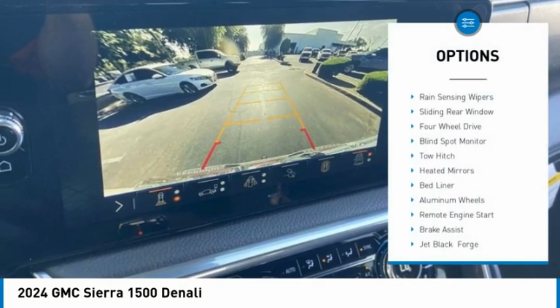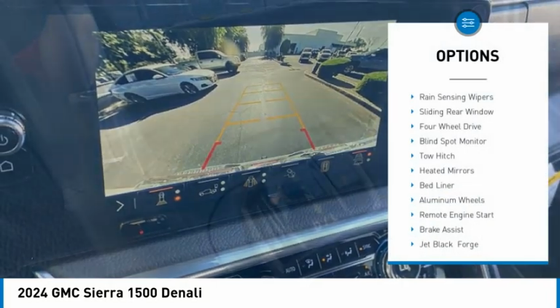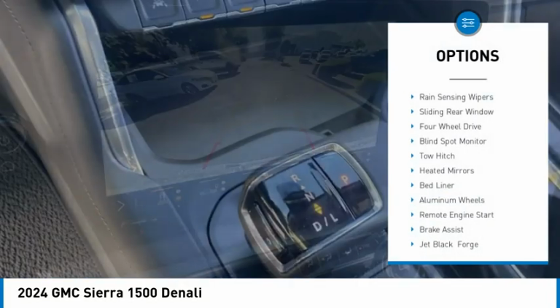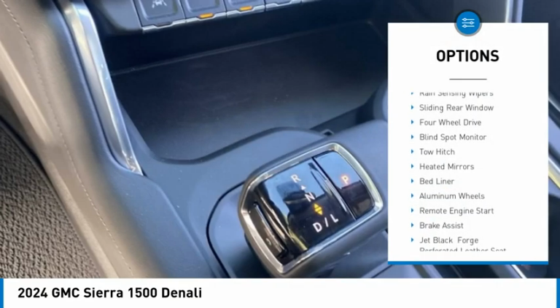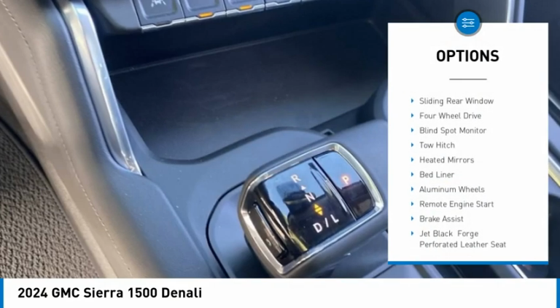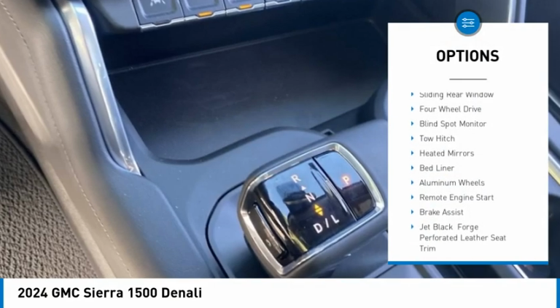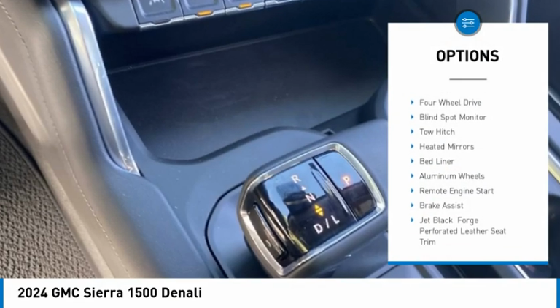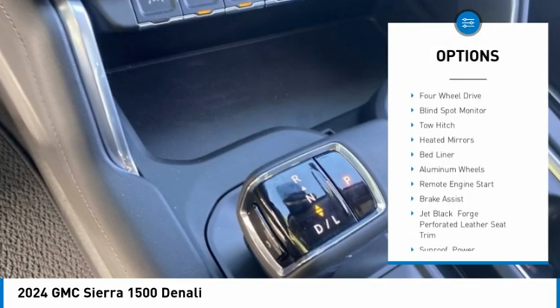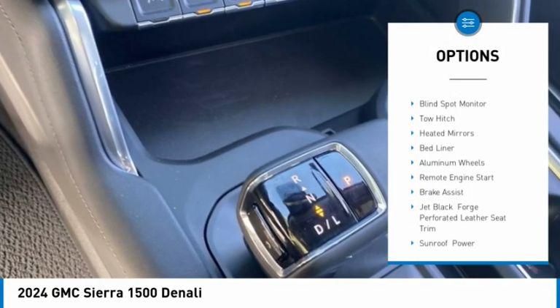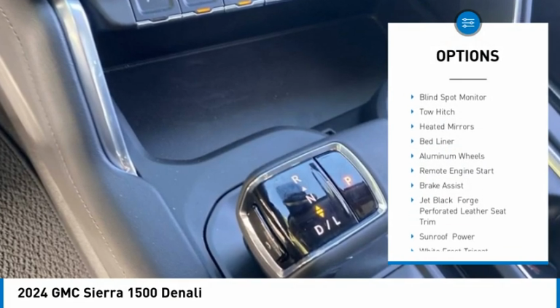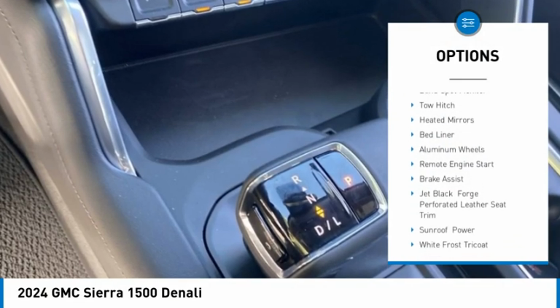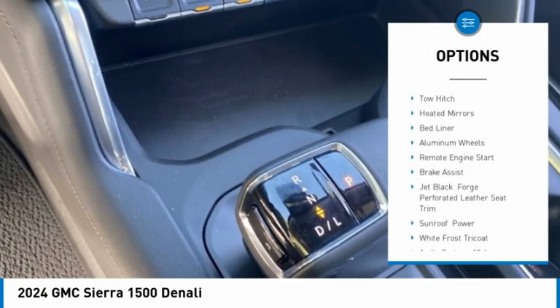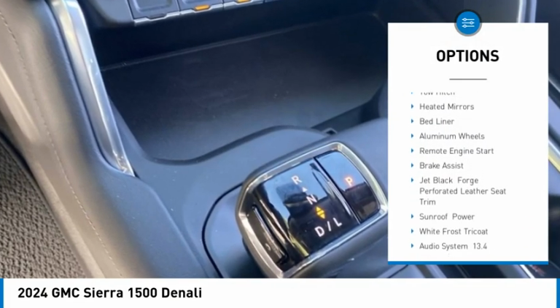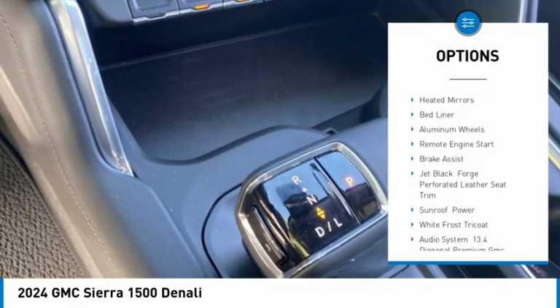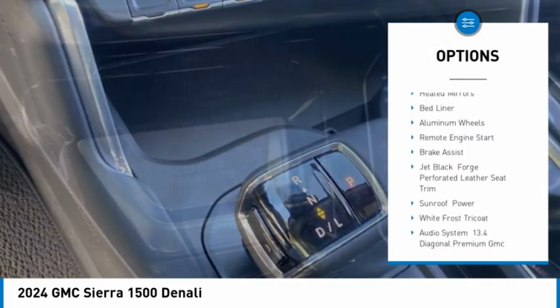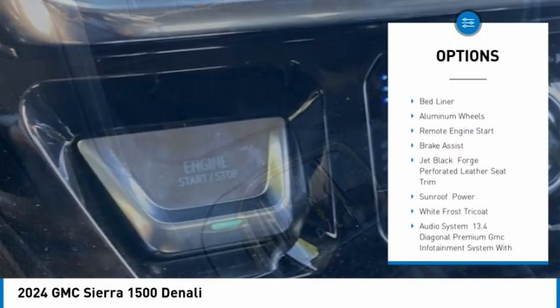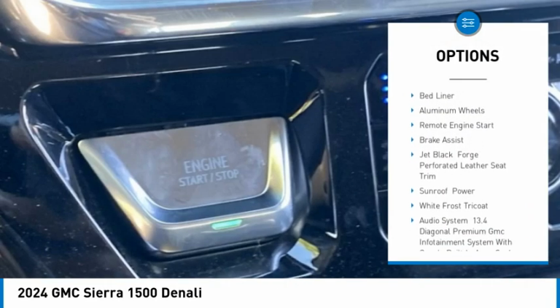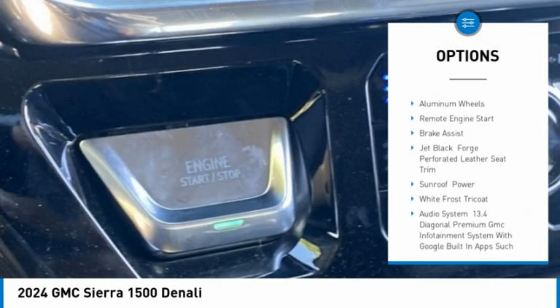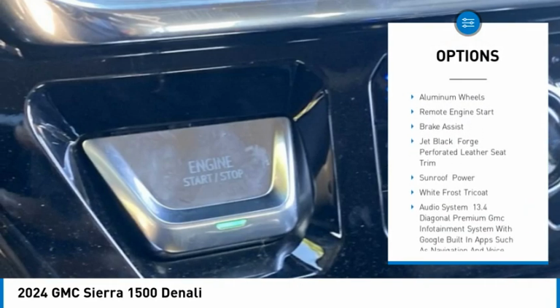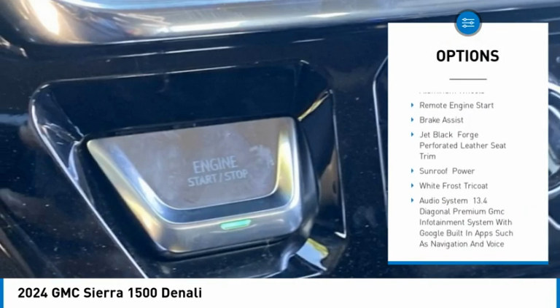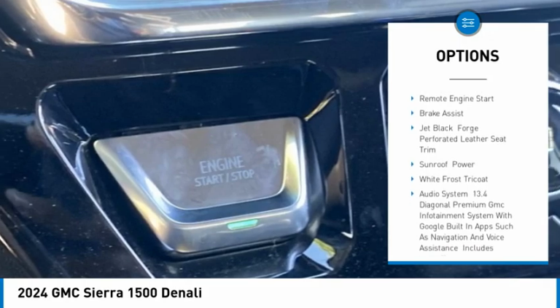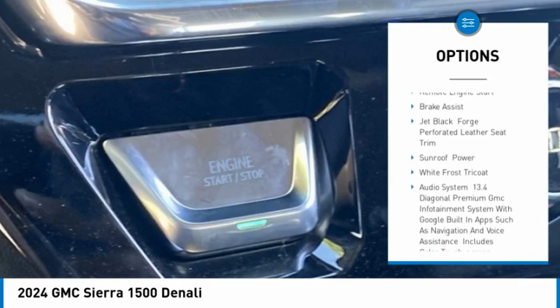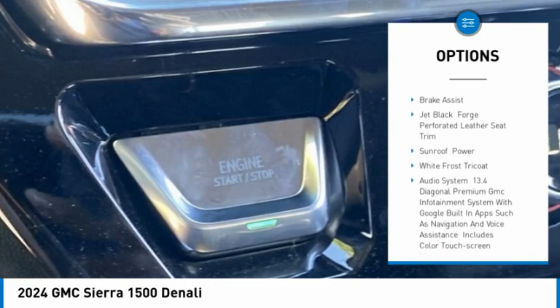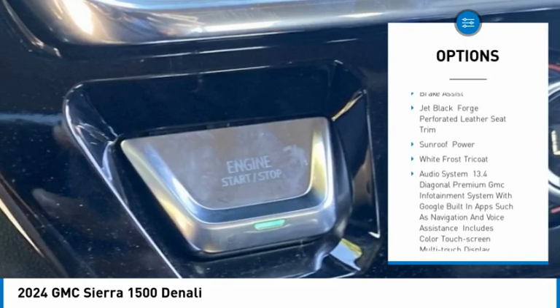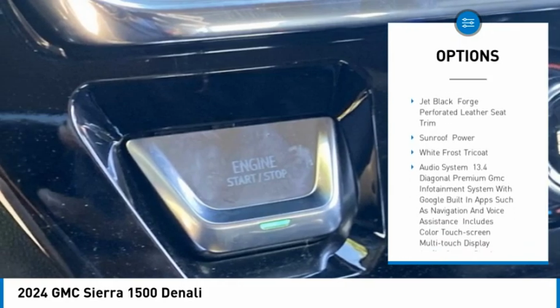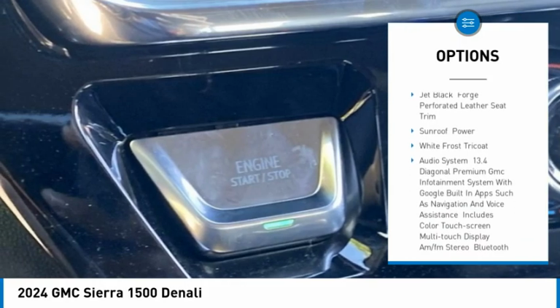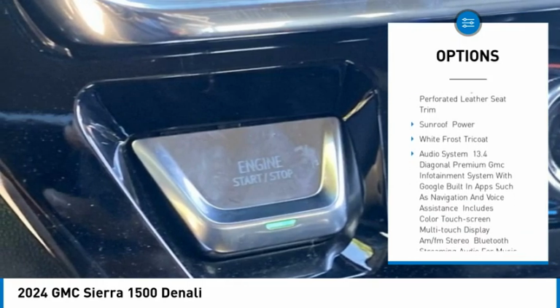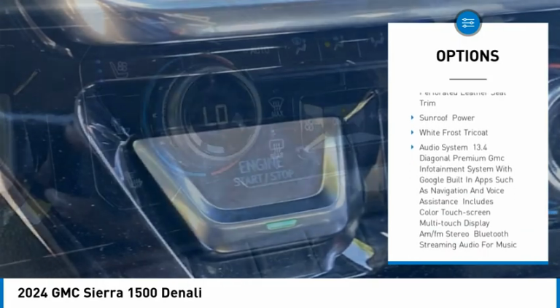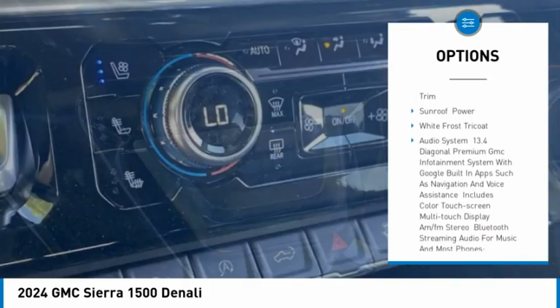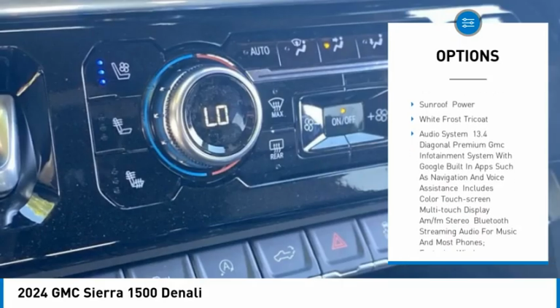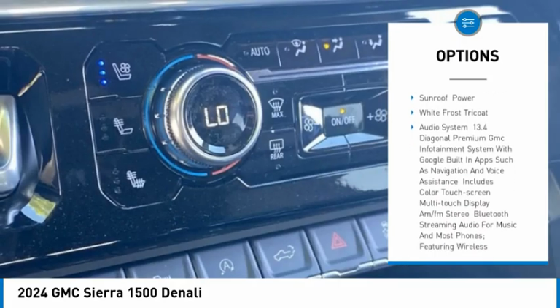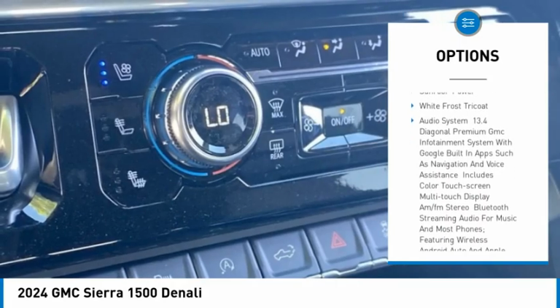Rain-sensing wipers. Sliding rear window. Four-wheel drive. Blind spot monitor. Tow hitch. Heated mirrors.